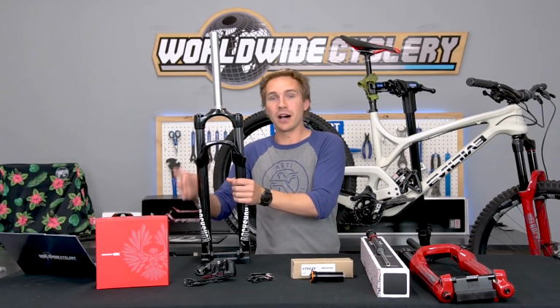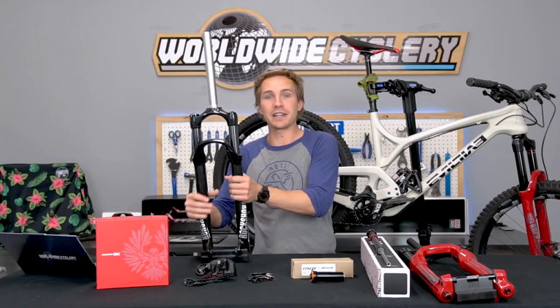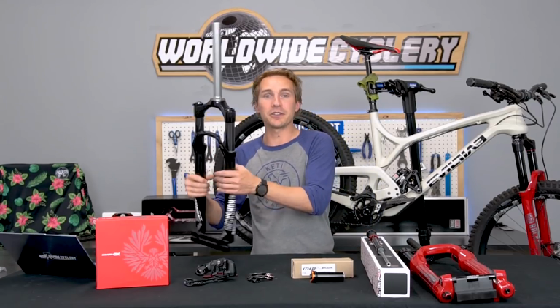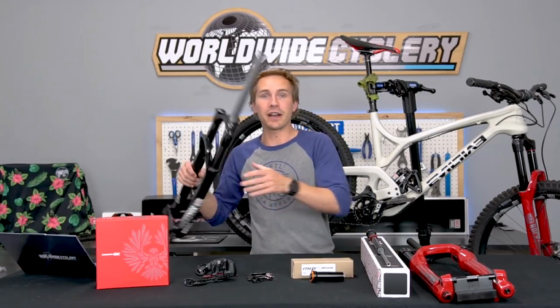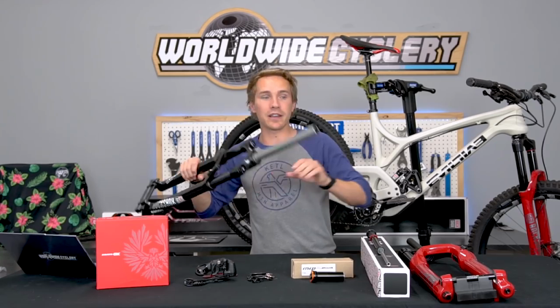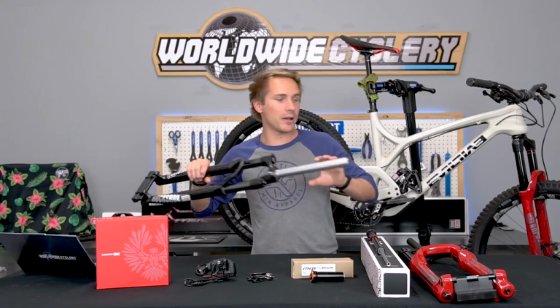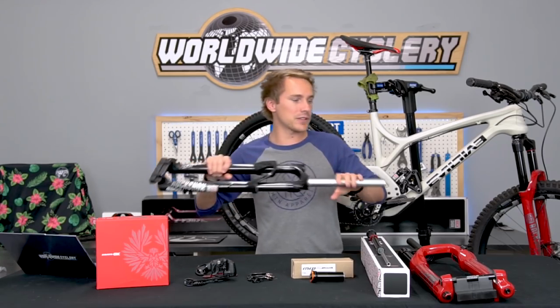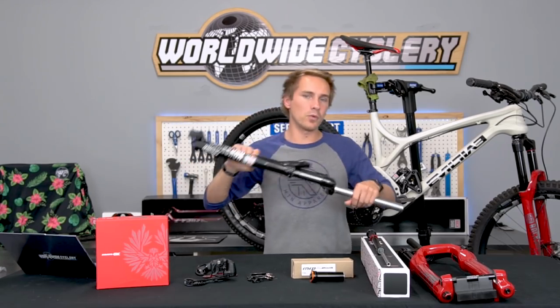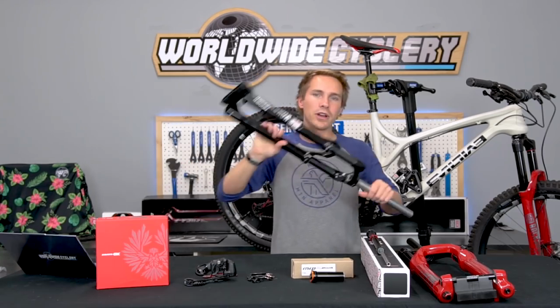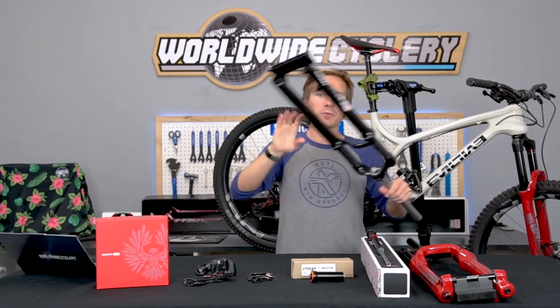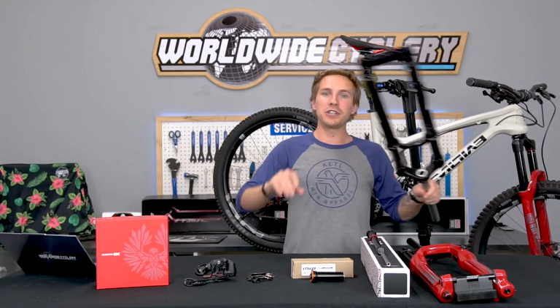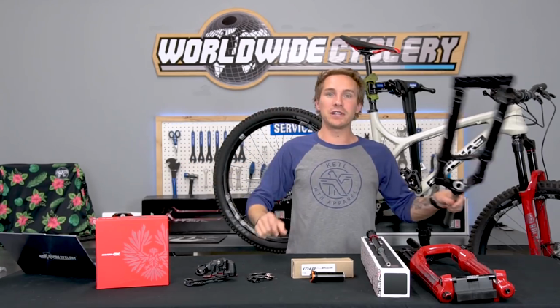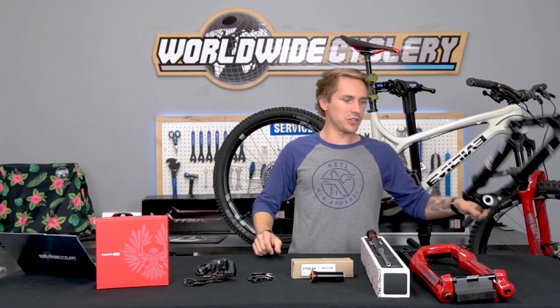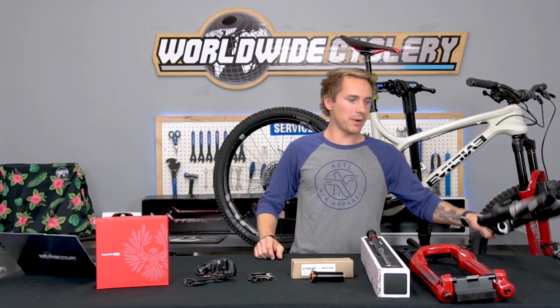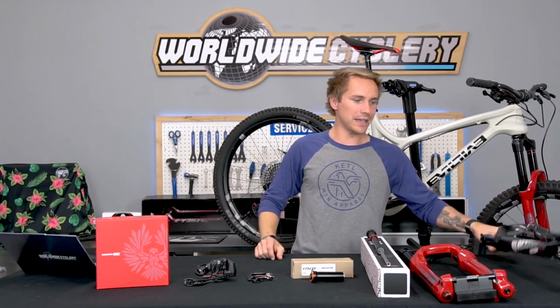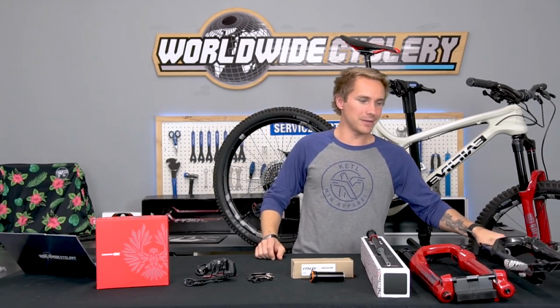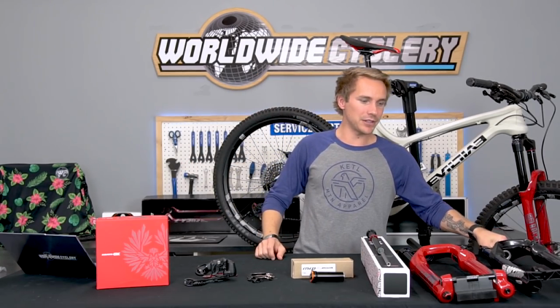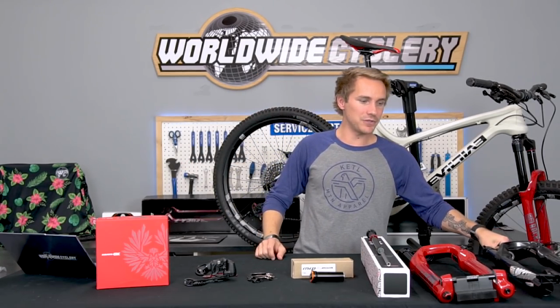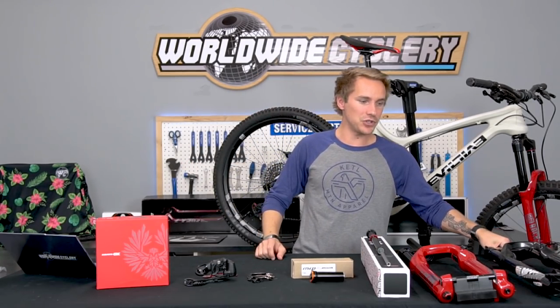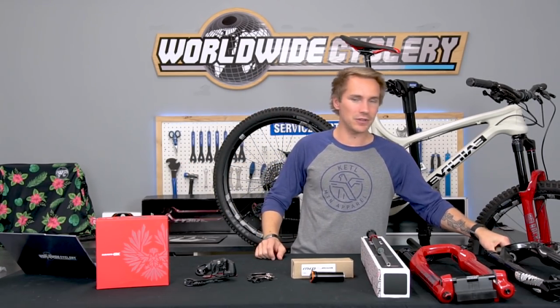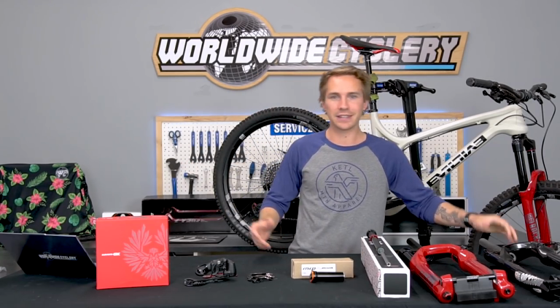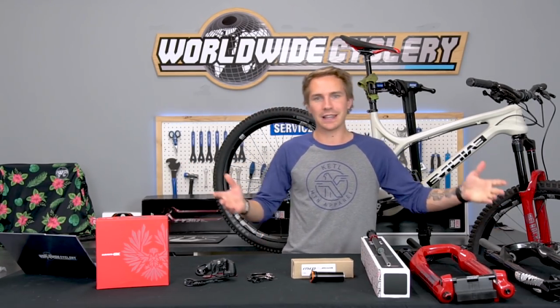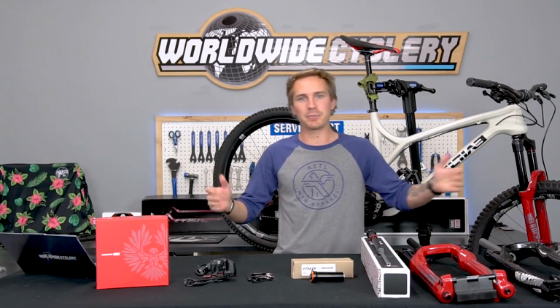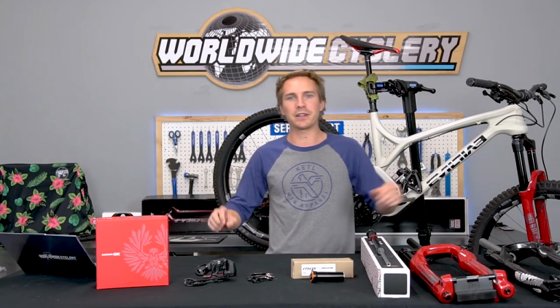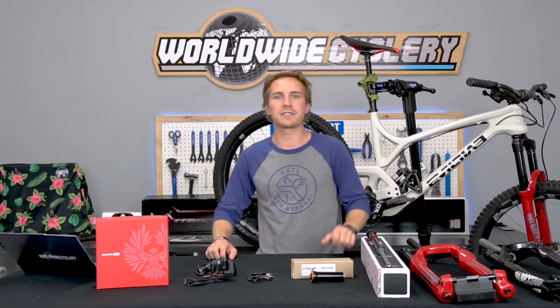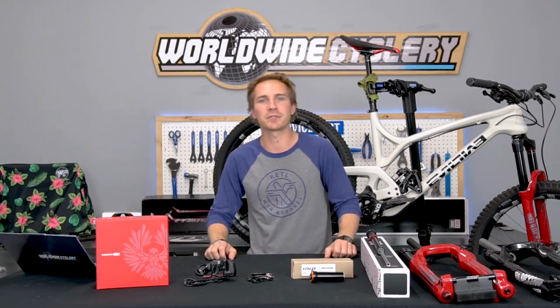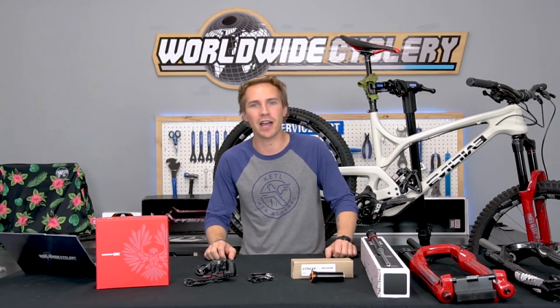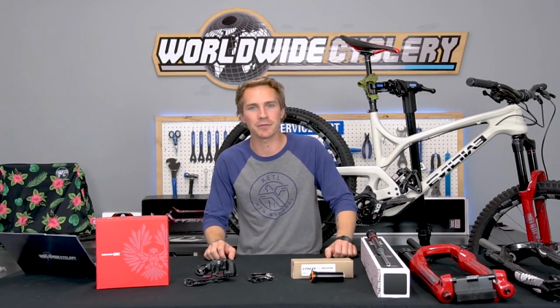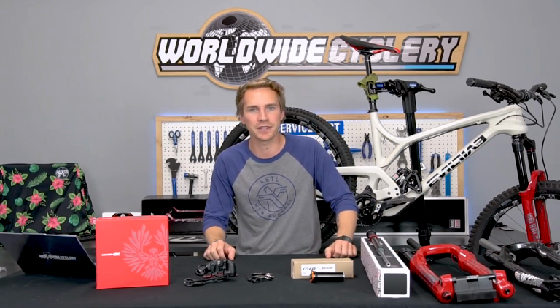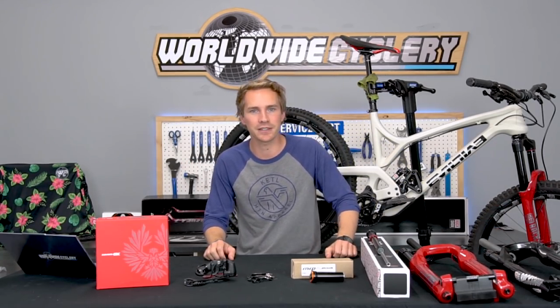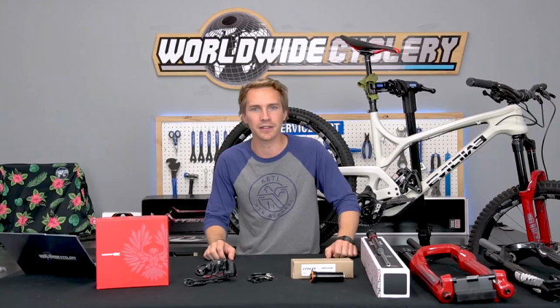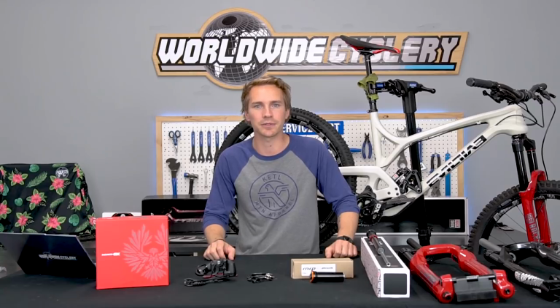Let us know down in the comments what upgrade you did to your bike in the month of June. Hit that like button and subscribe — we'll see you guys in the next one.